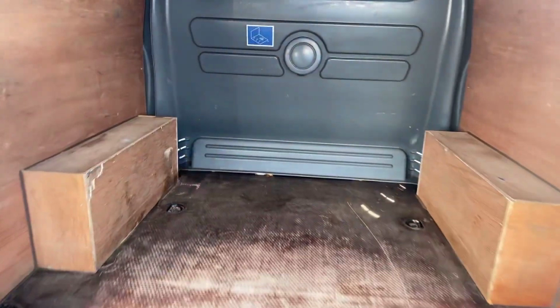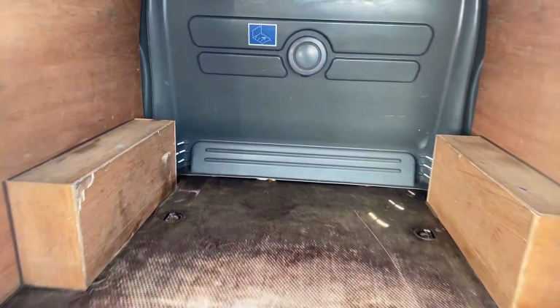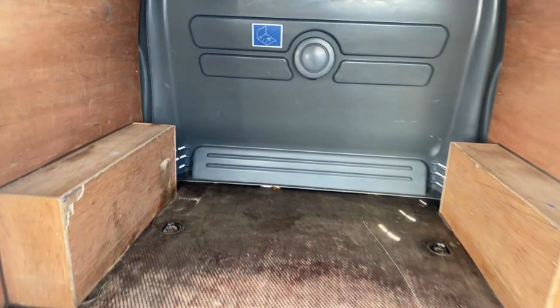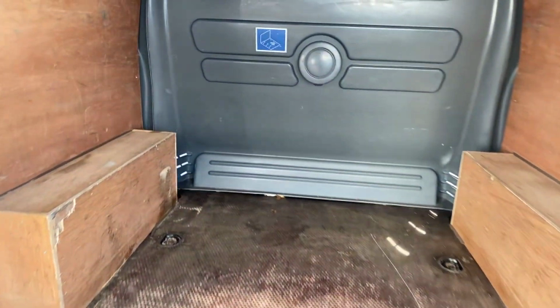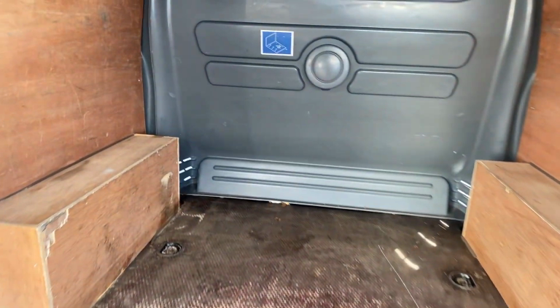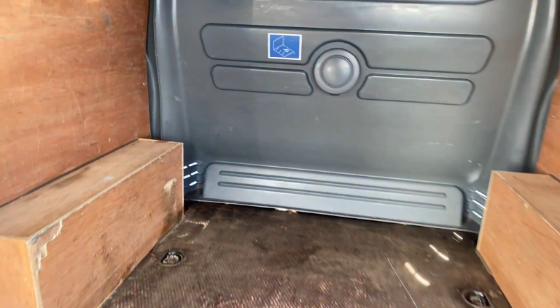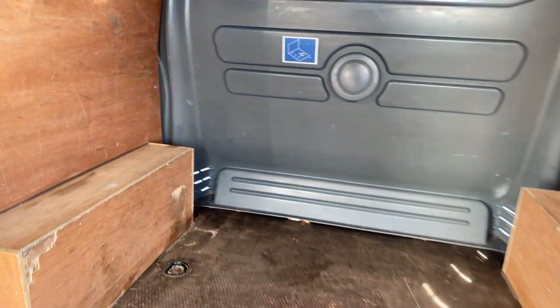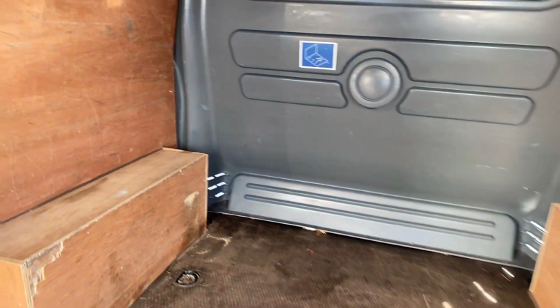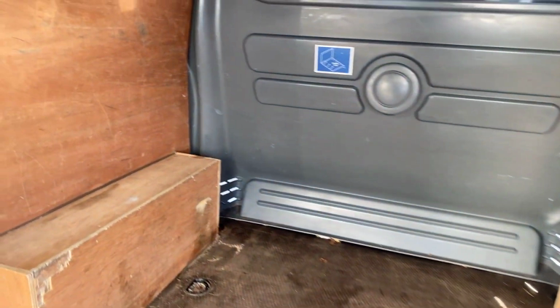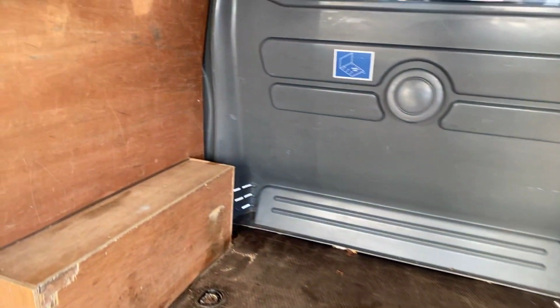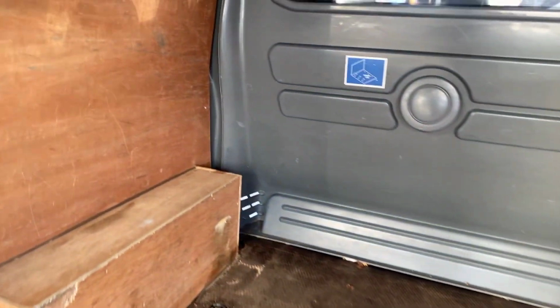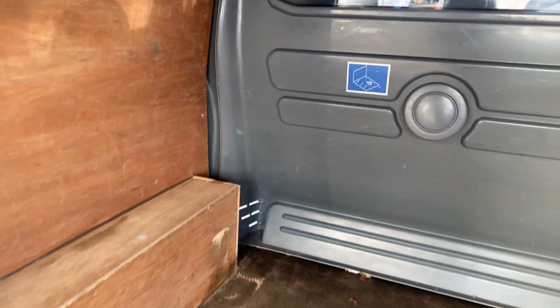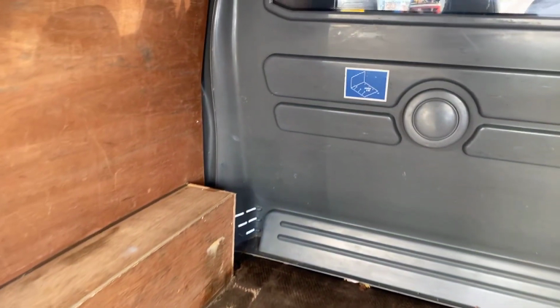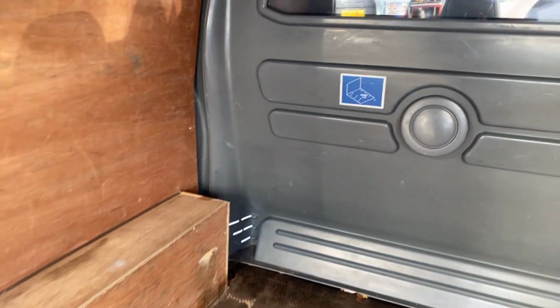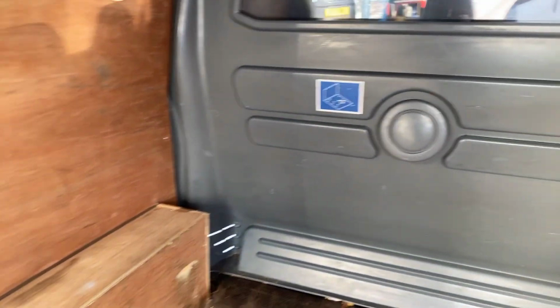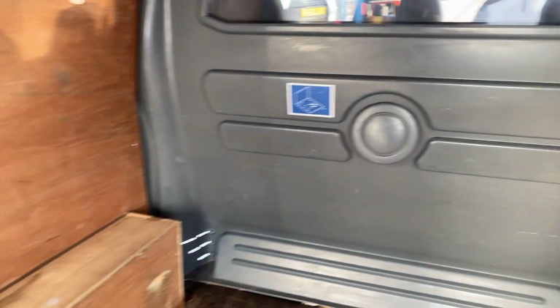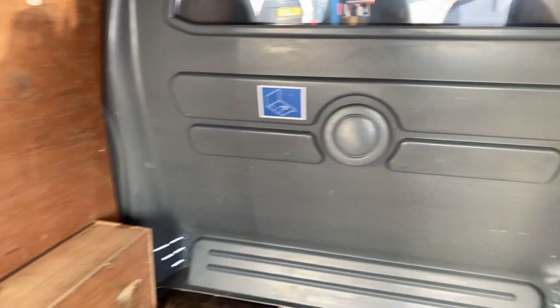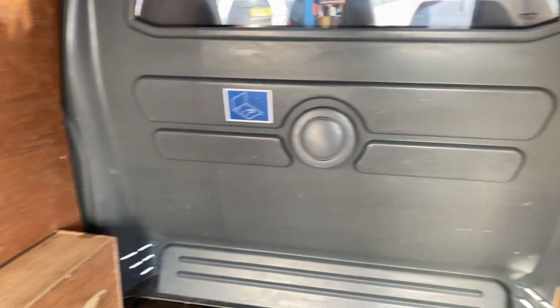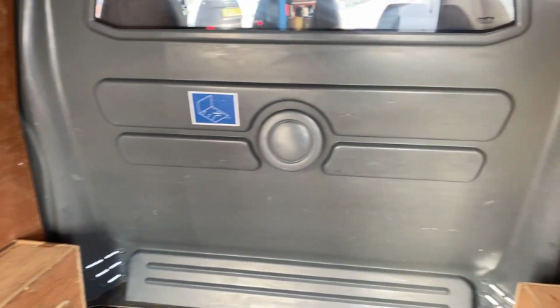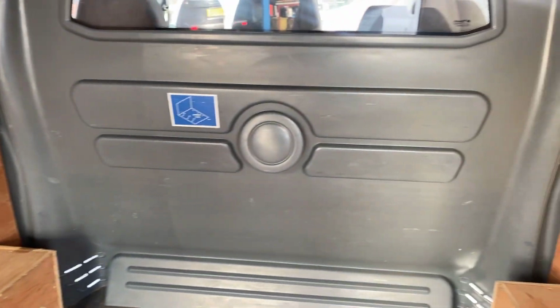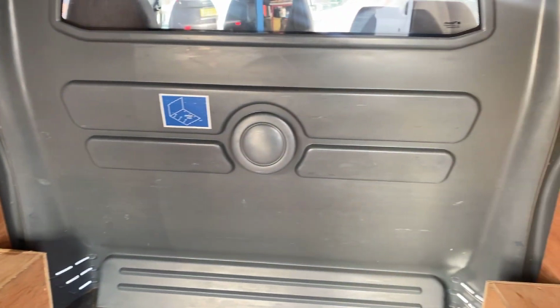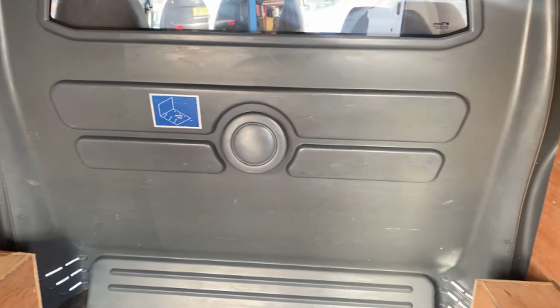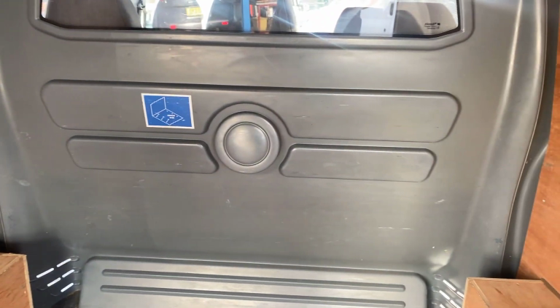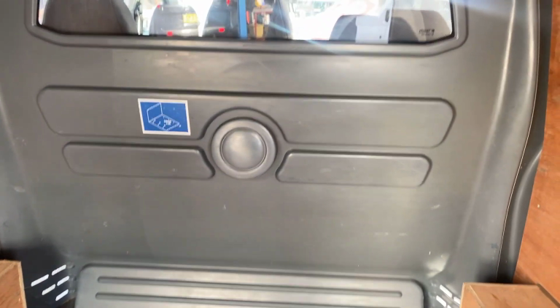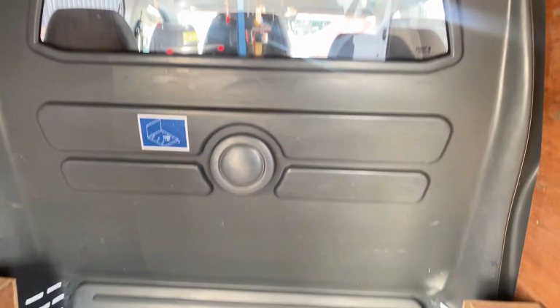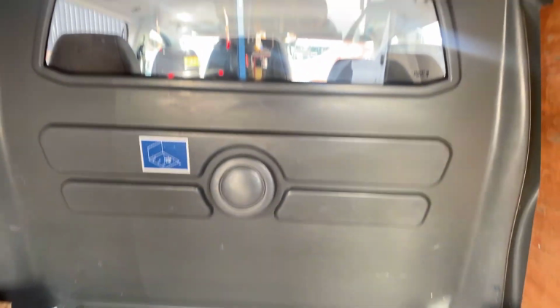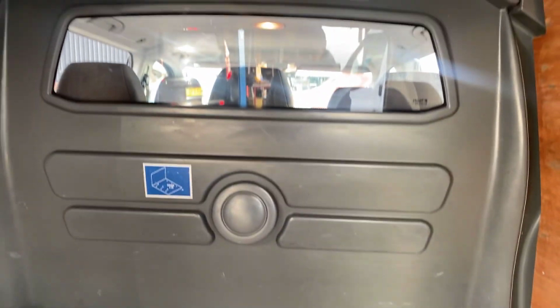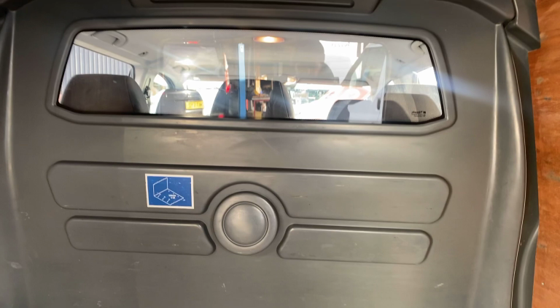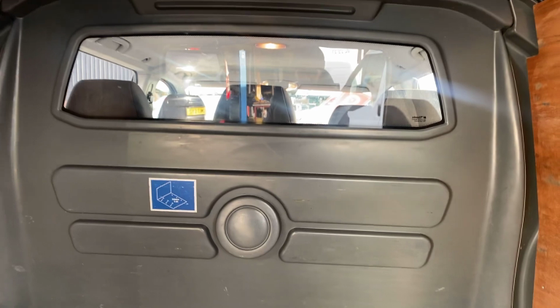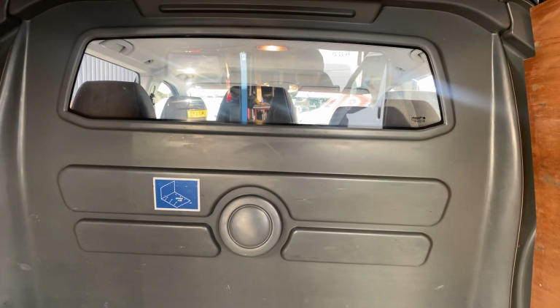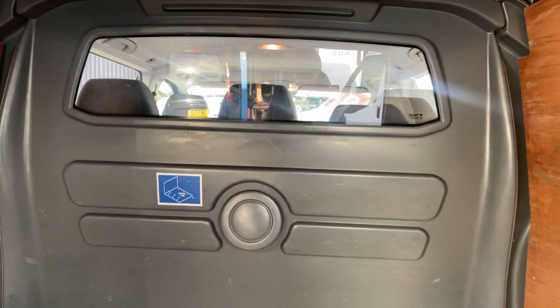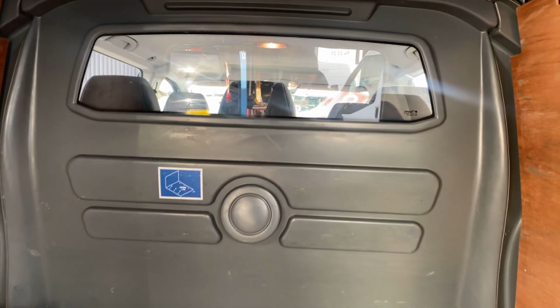Plenty of storage space, and there's a factory fitted bulkhead.